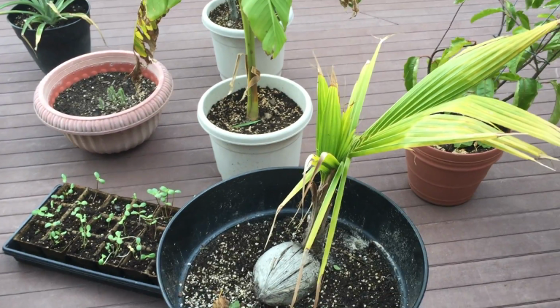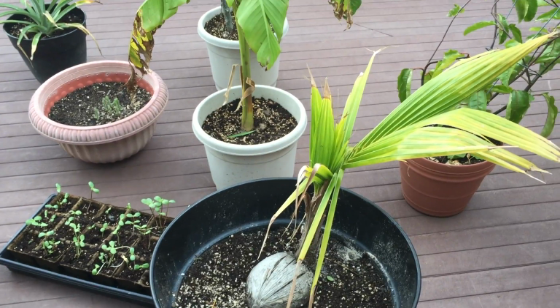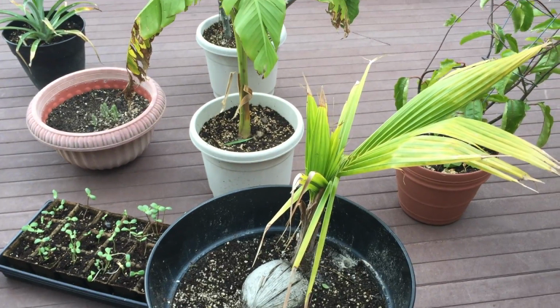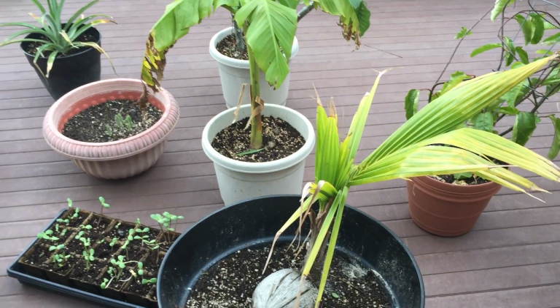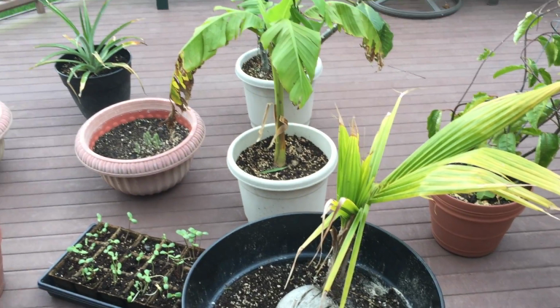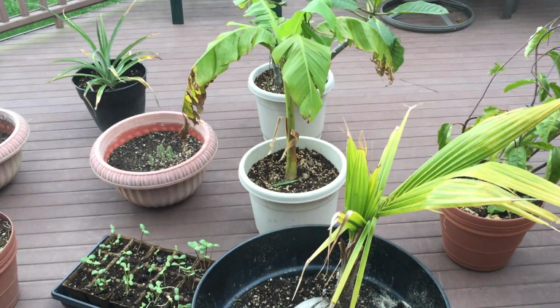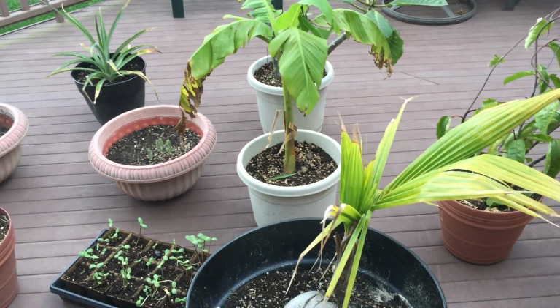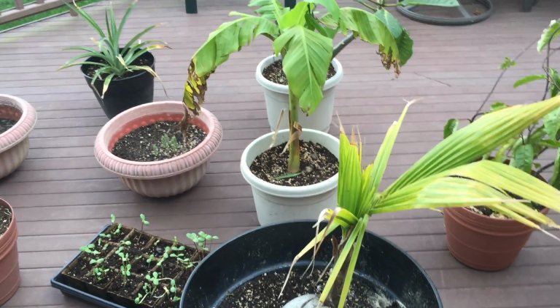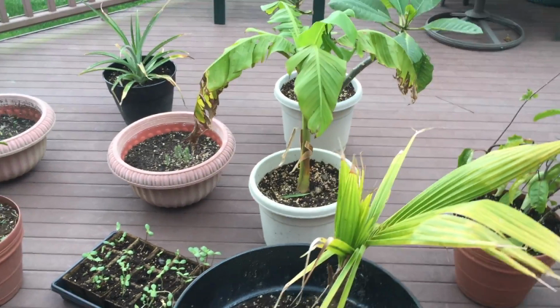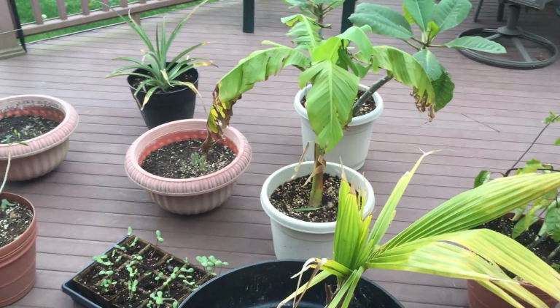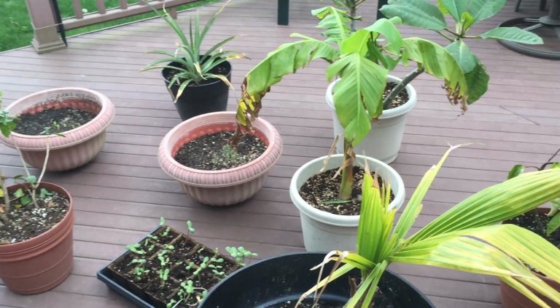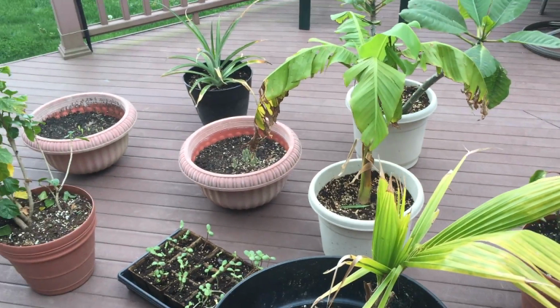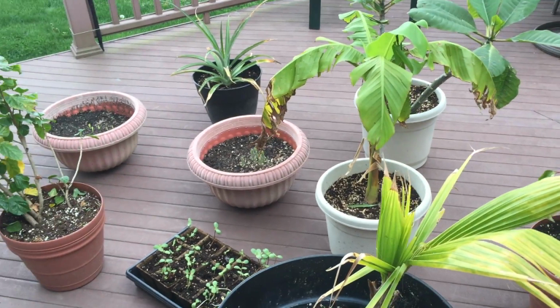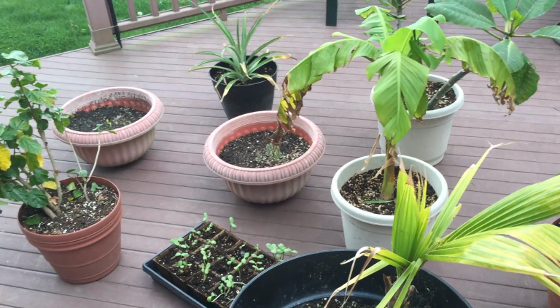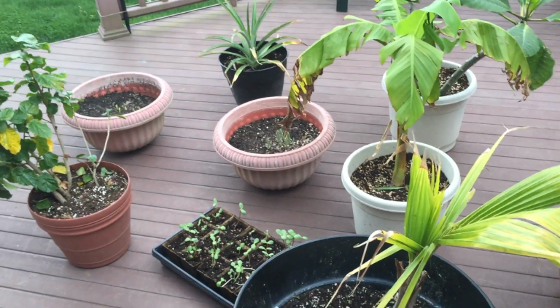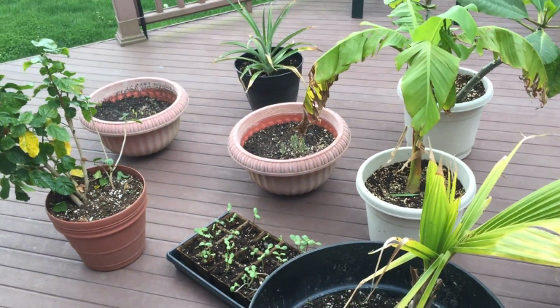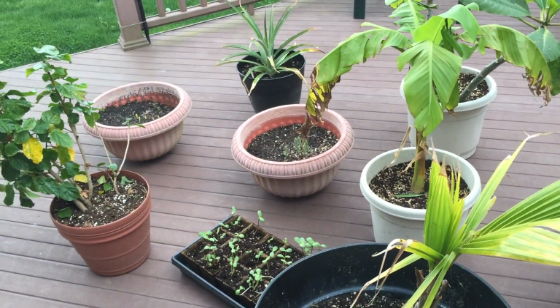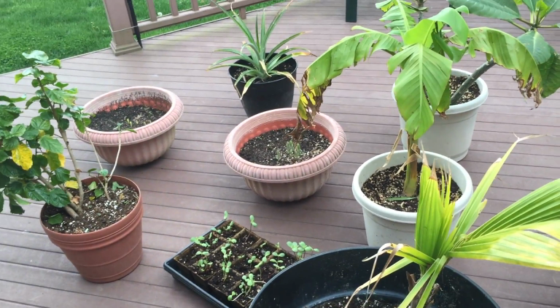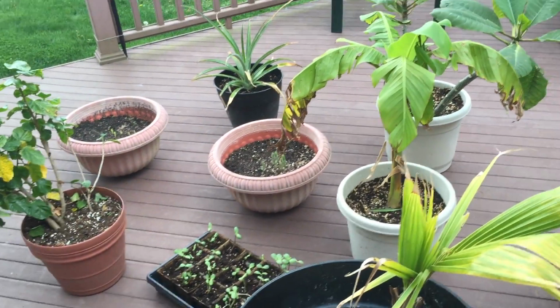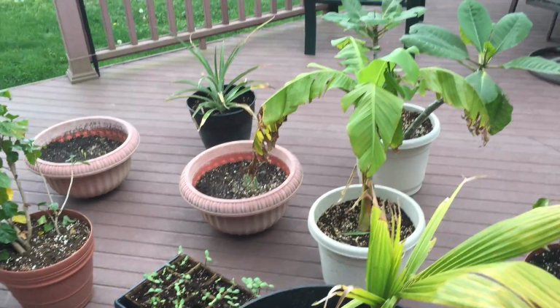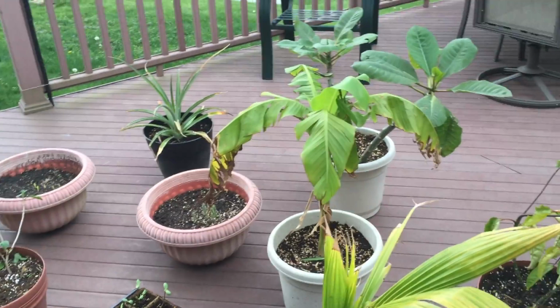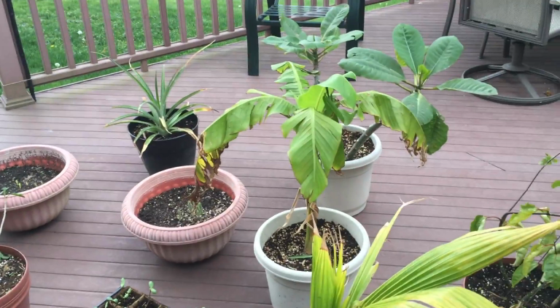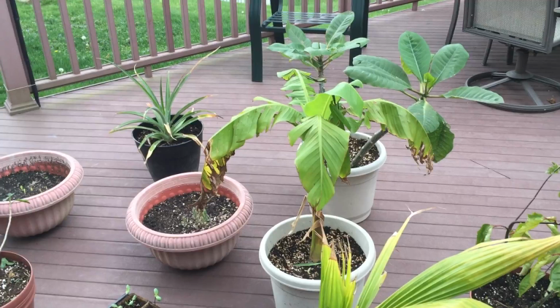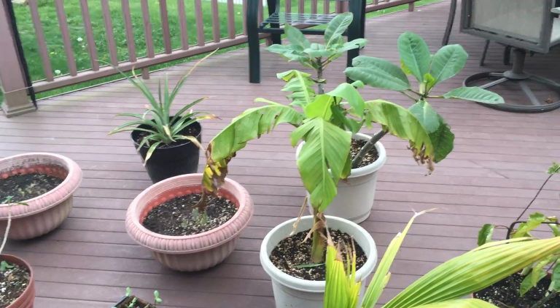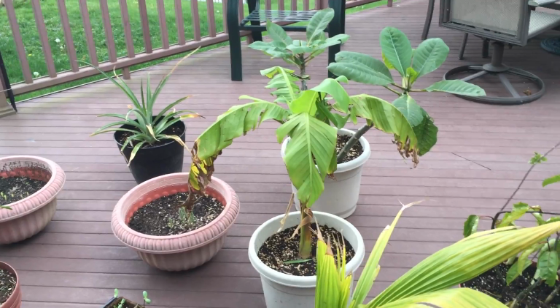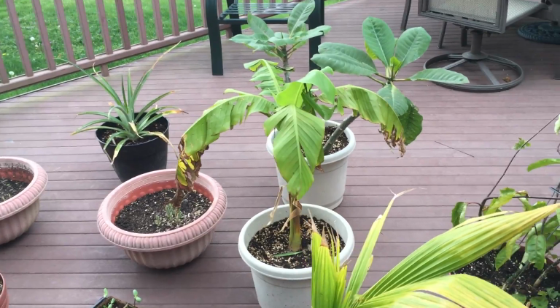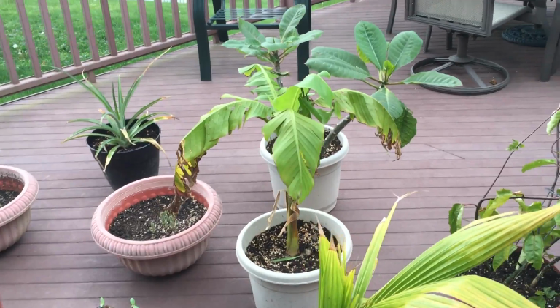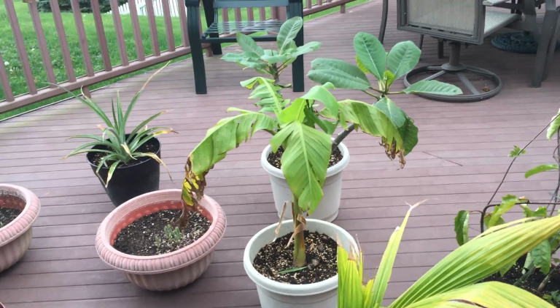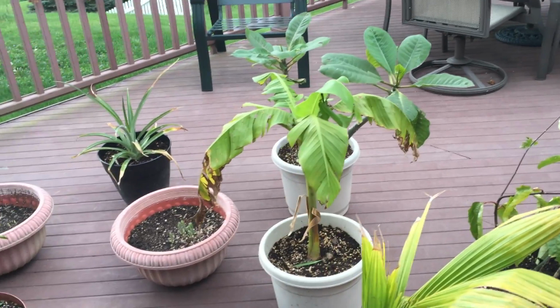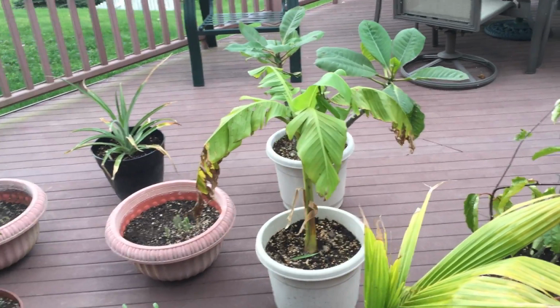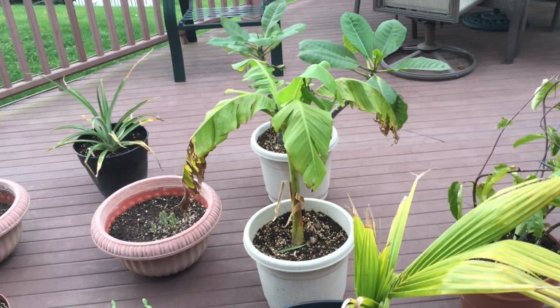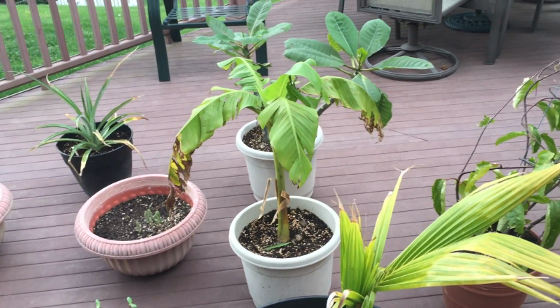Okay, what is going on everyone? I am Steve Paxman. You guys have a tropical plant update, and if you guys watched my videos this past week, we had a hailstorm.